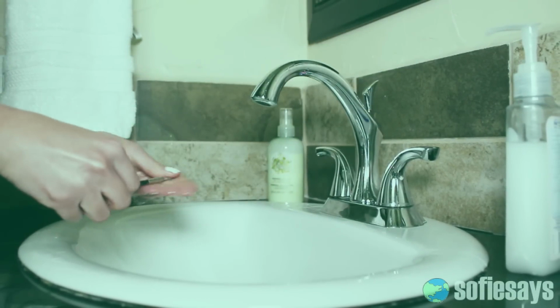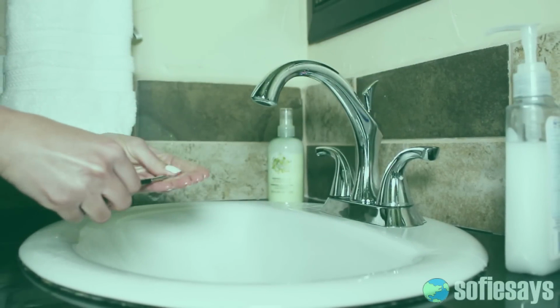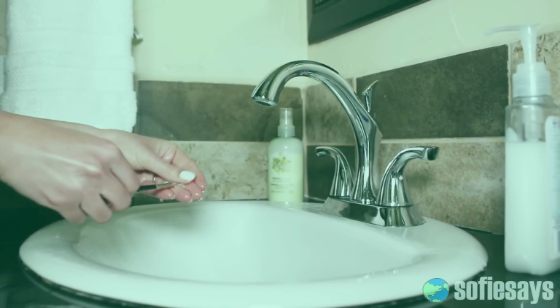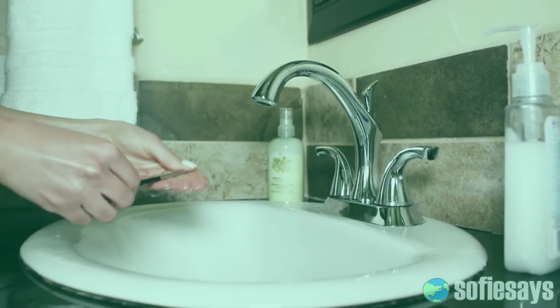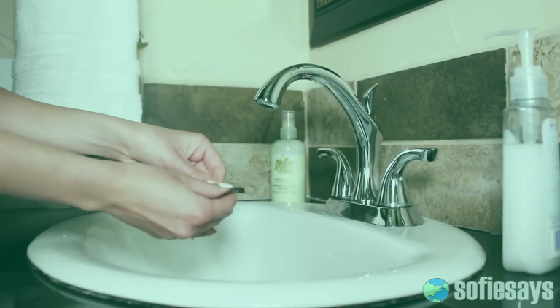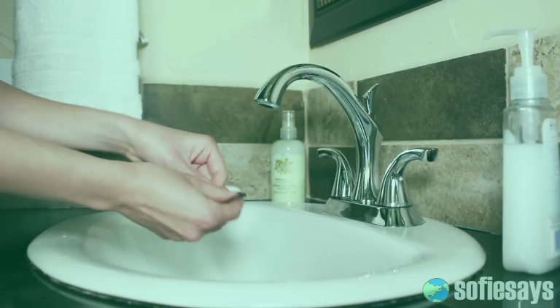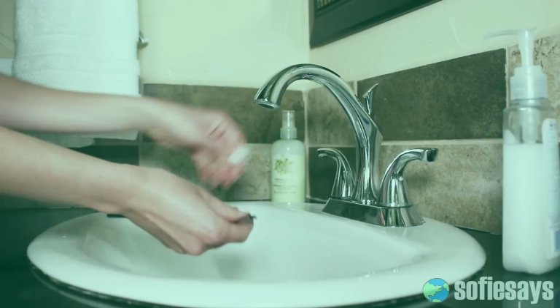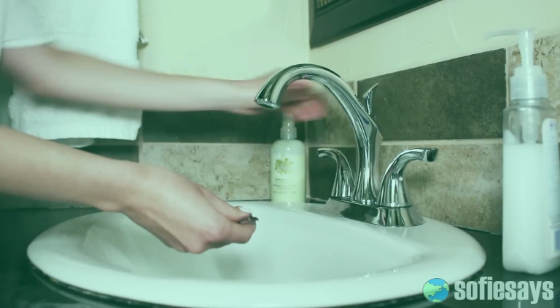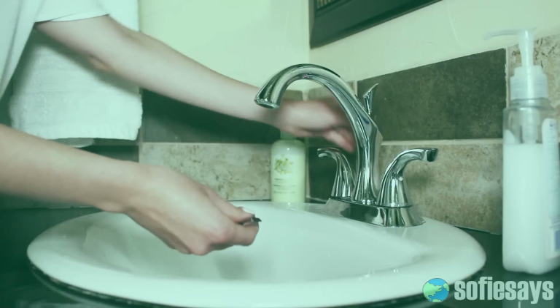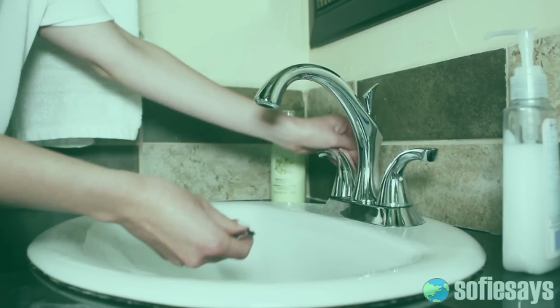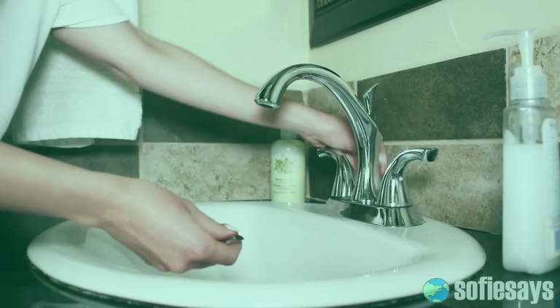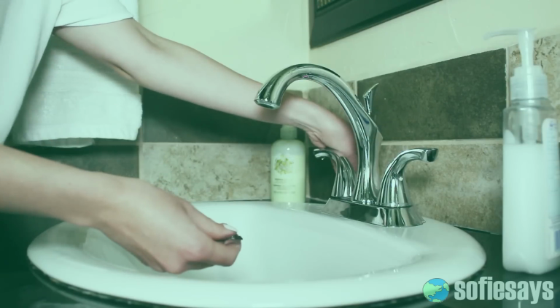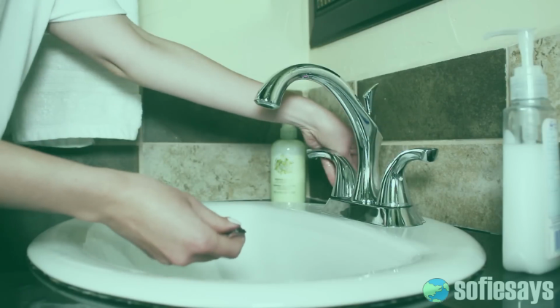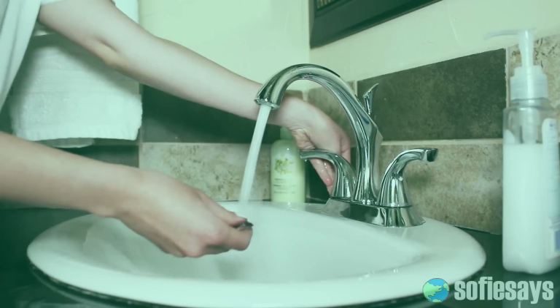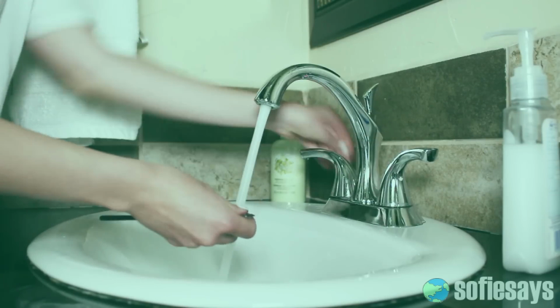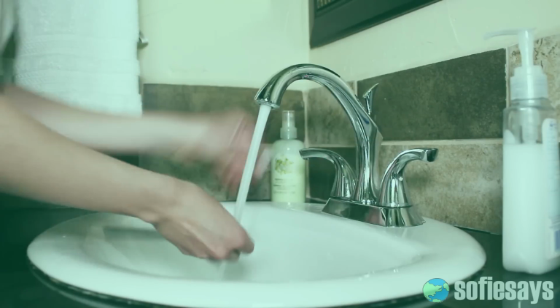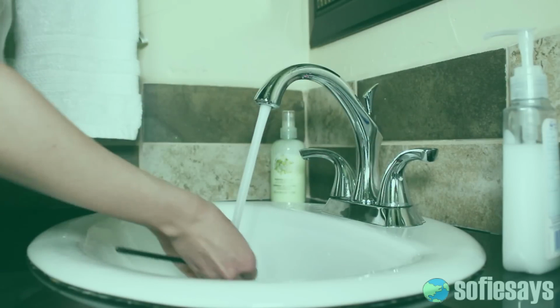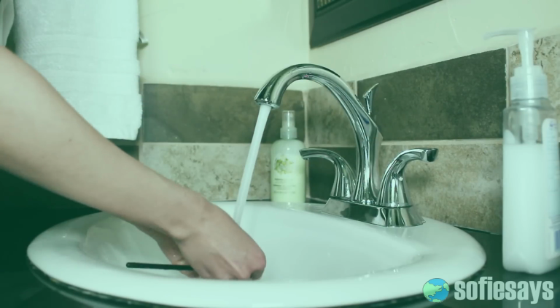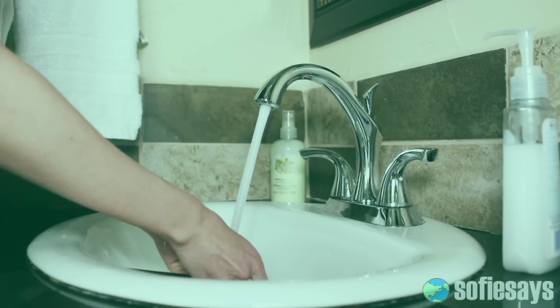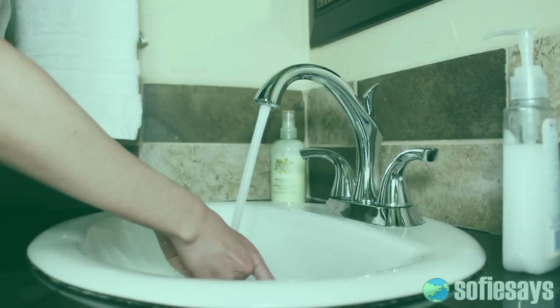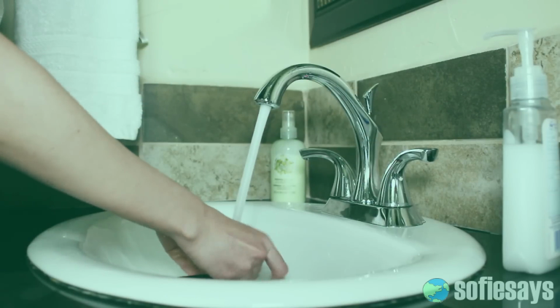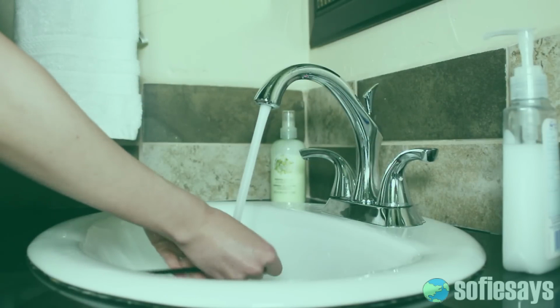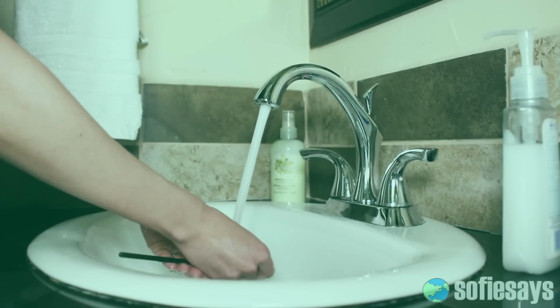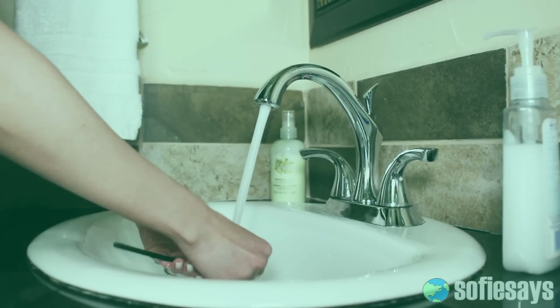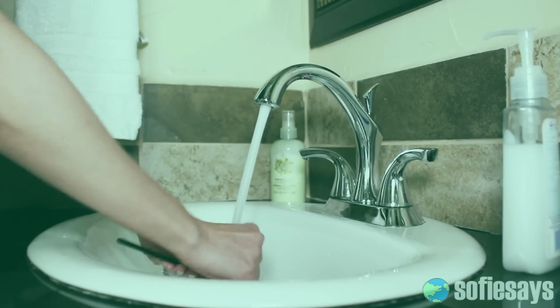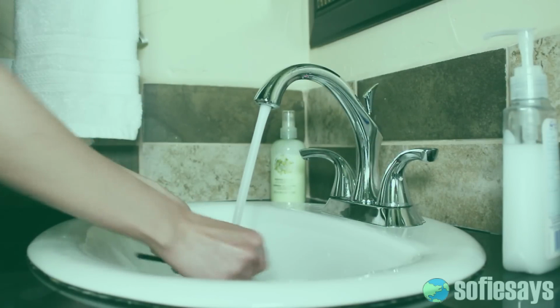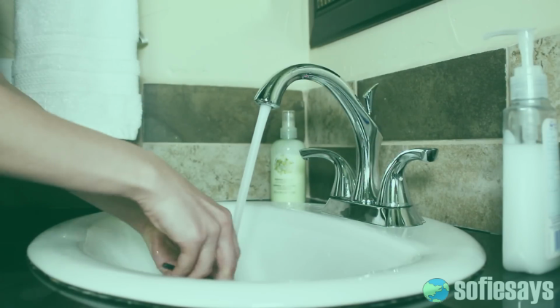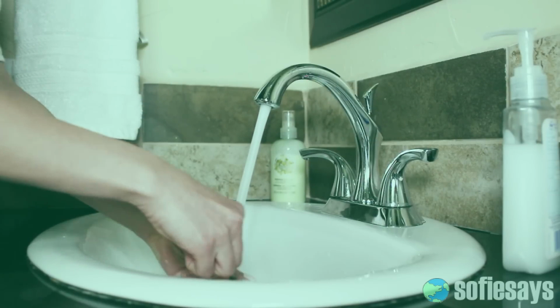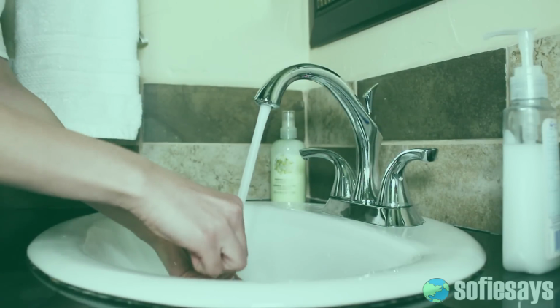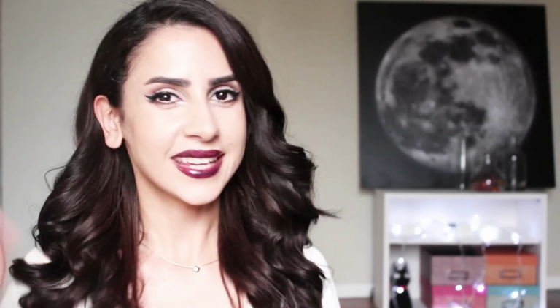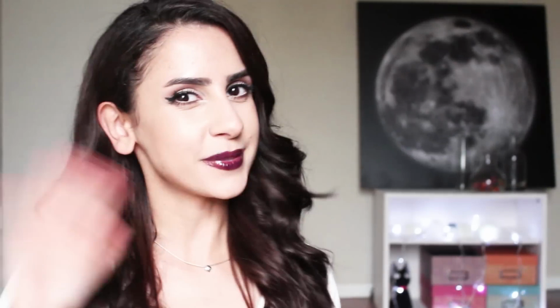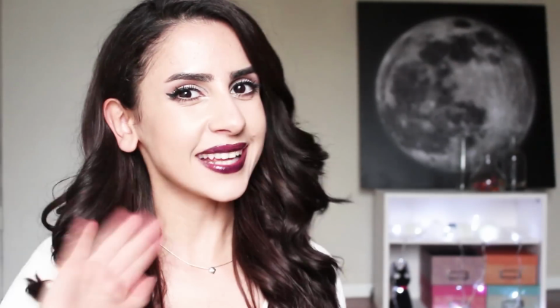Alright stylers, don't forget to put those coupon codes to good use and have fun making your own hairspray. Keep styling!